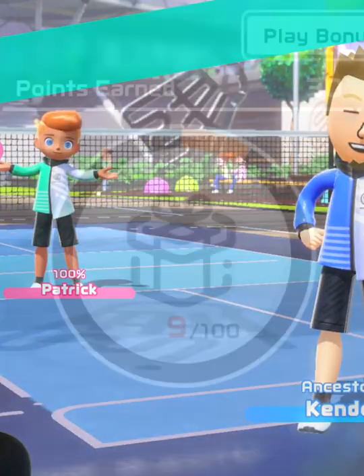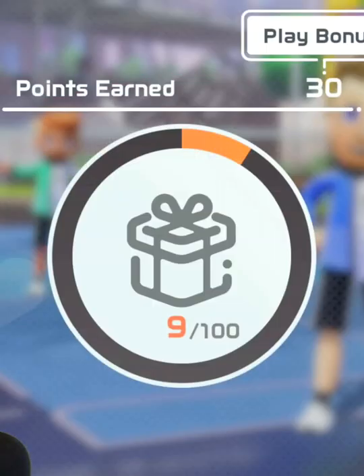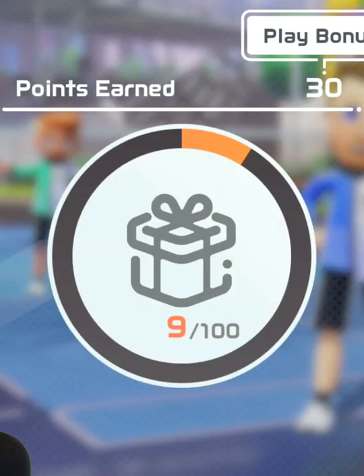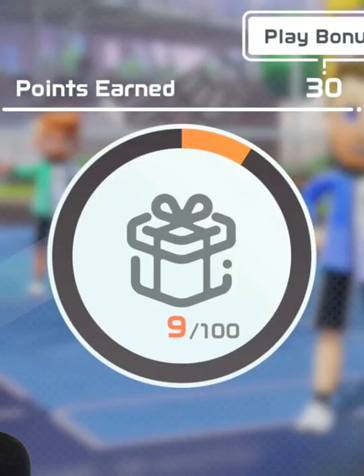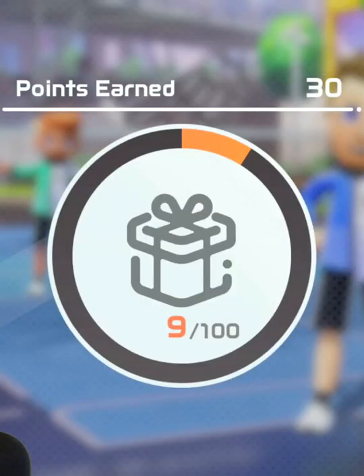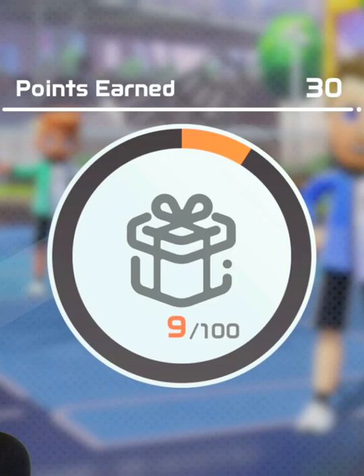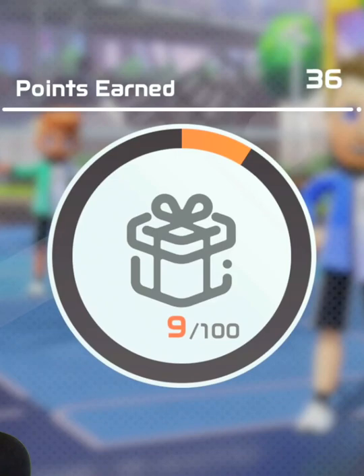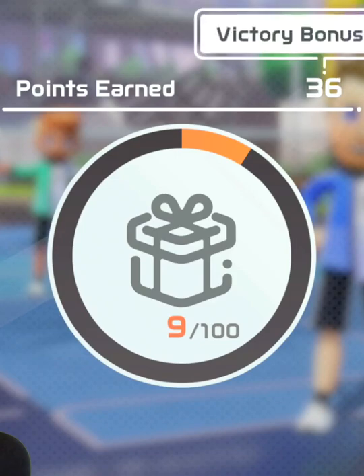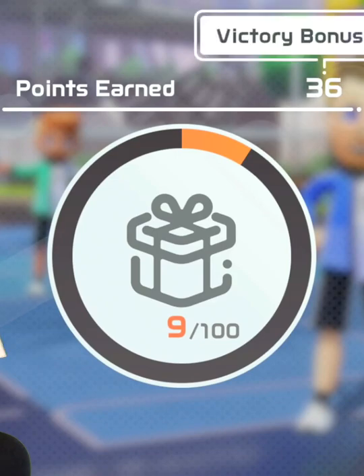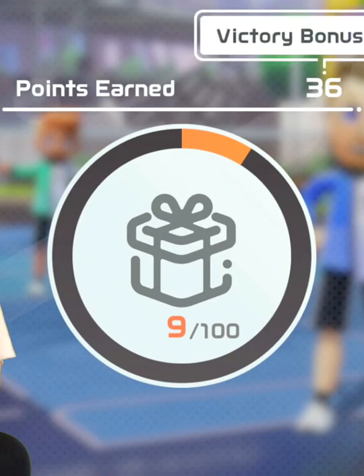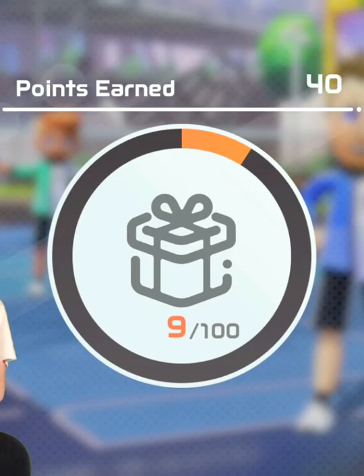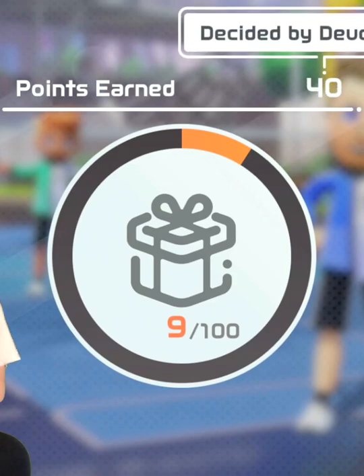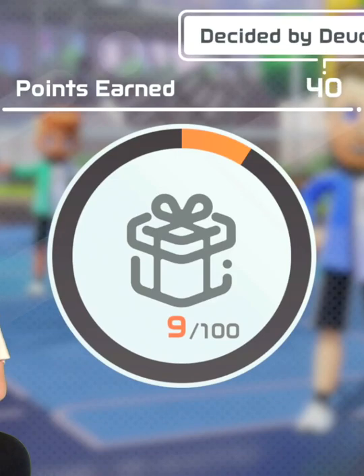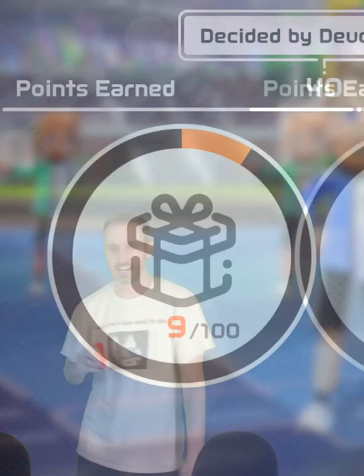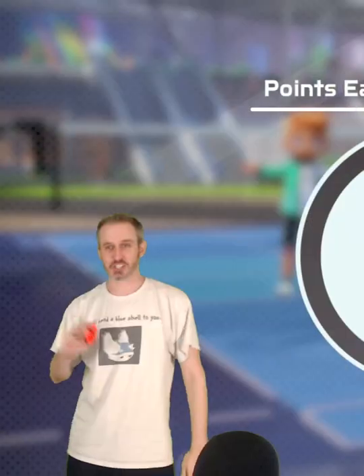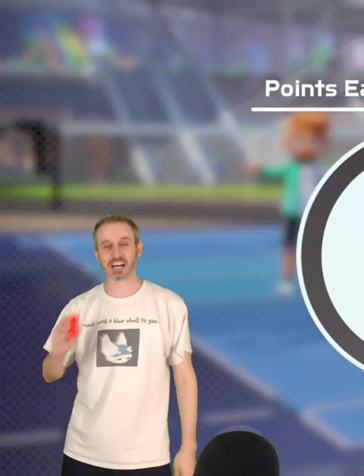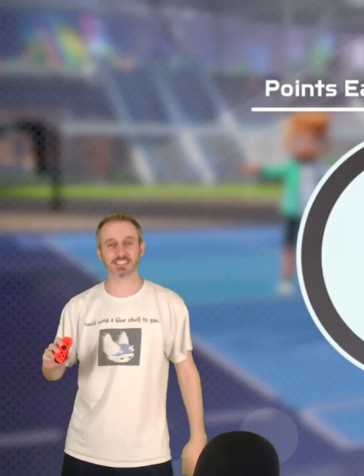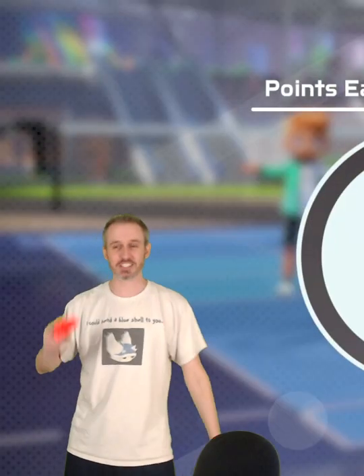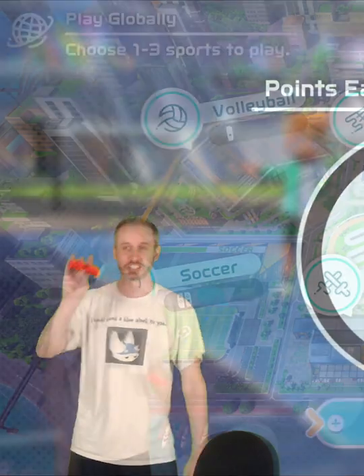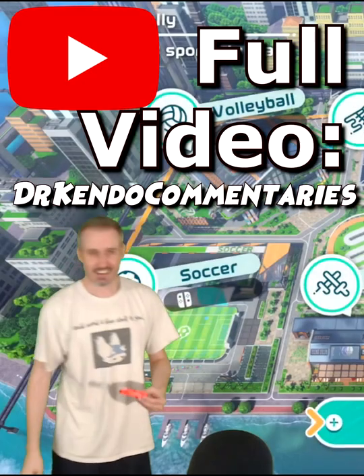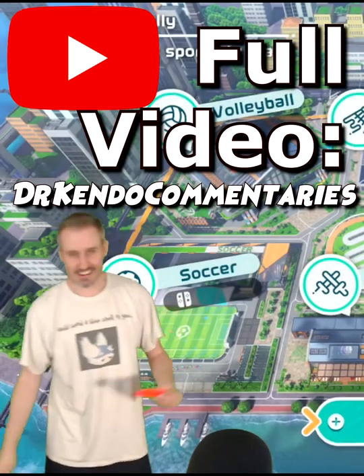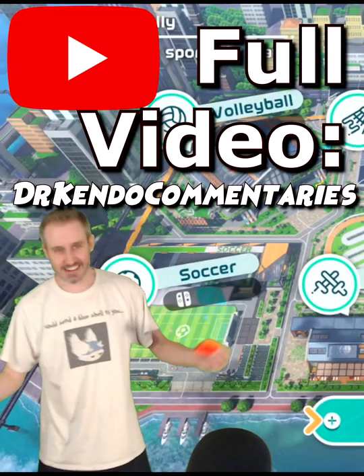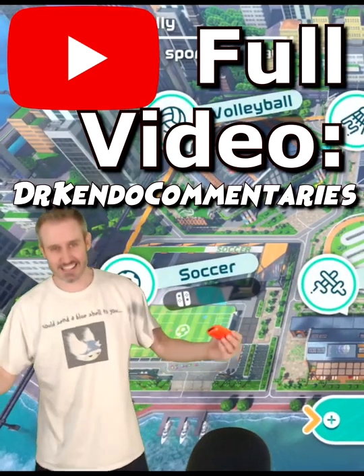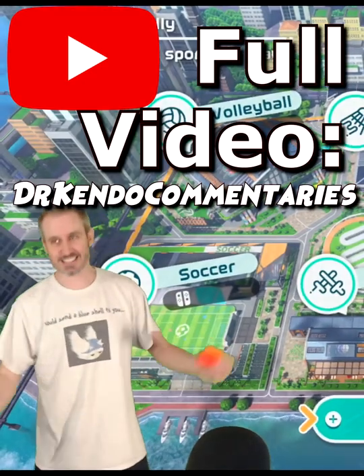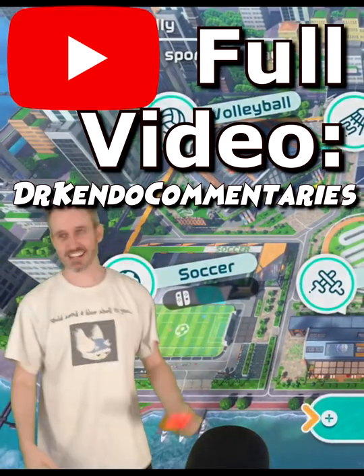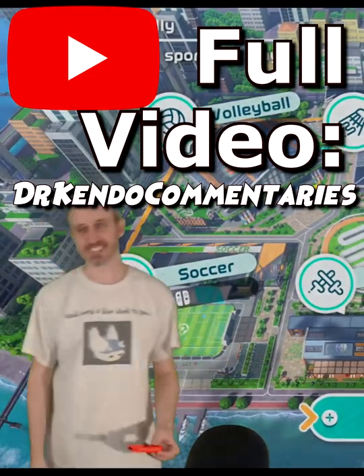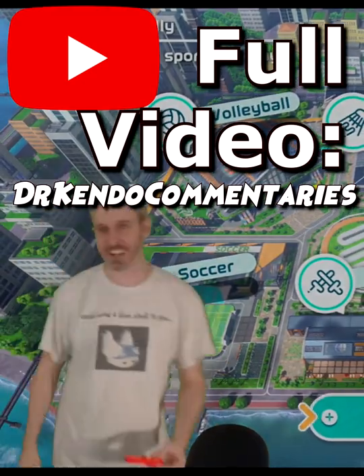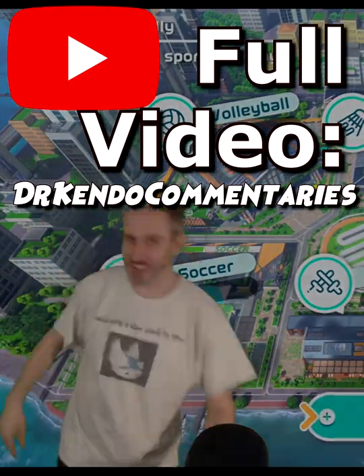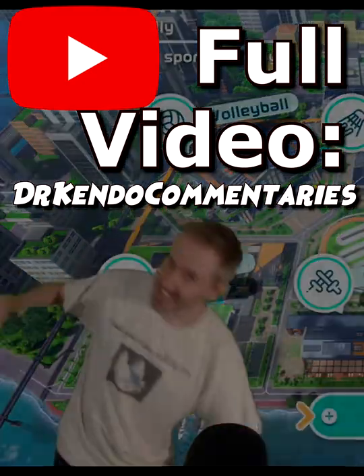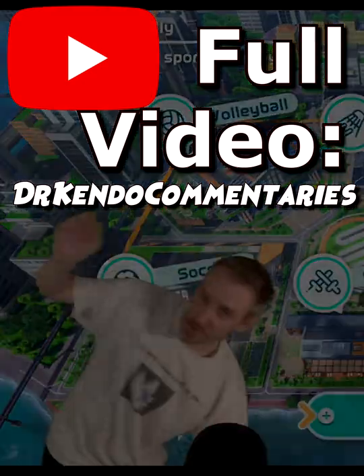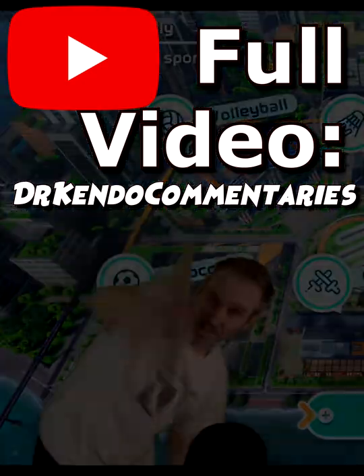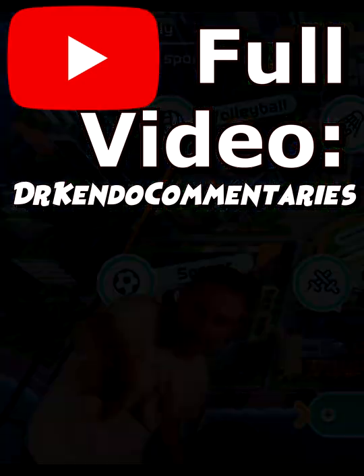So that was playing Nintendo Switch Sports Challenge Edition. There it is, ladies and gentlemen. Thank you.